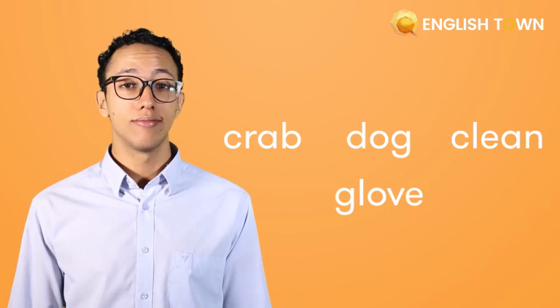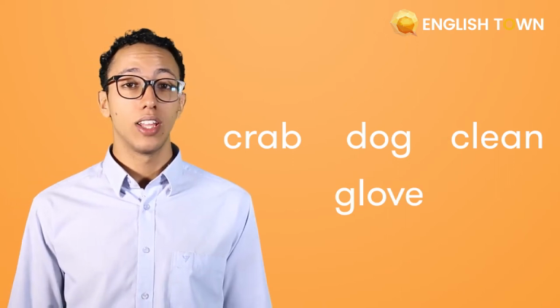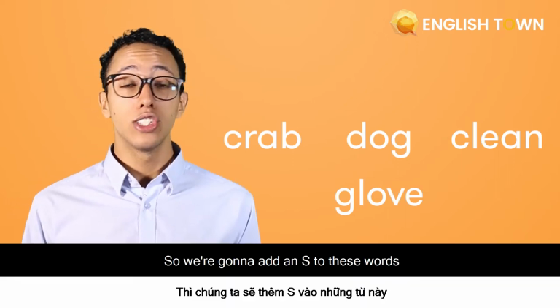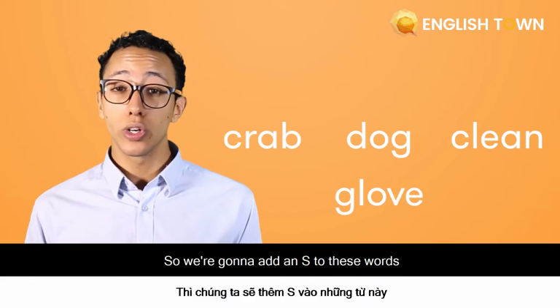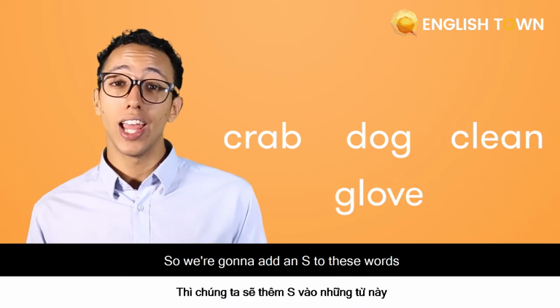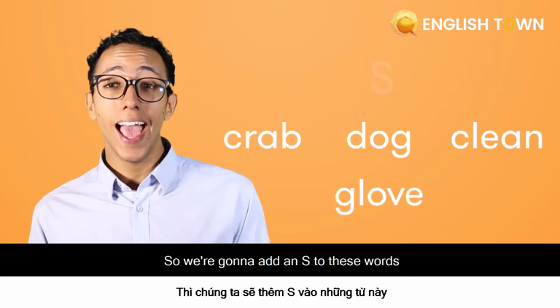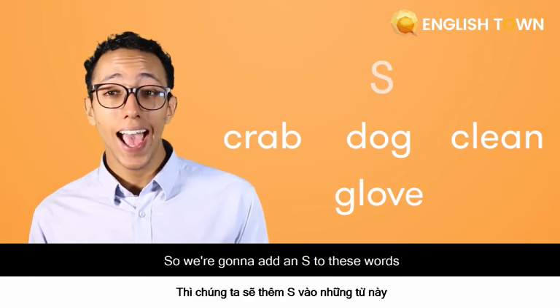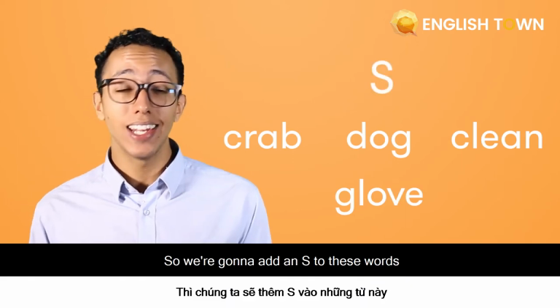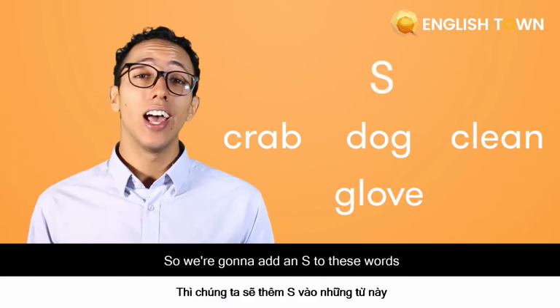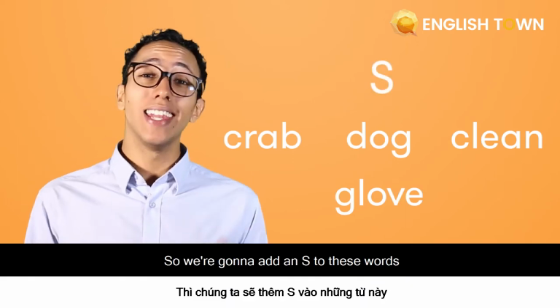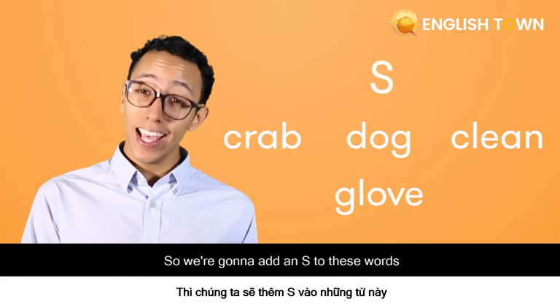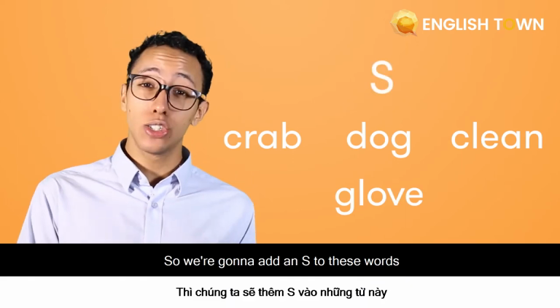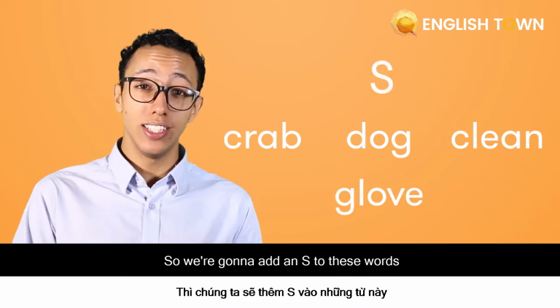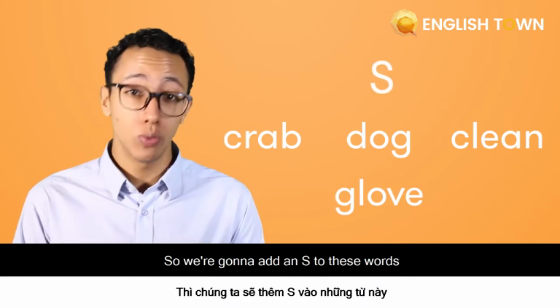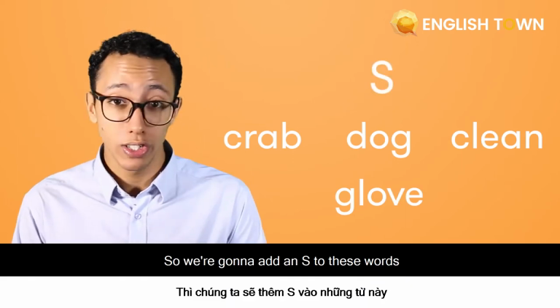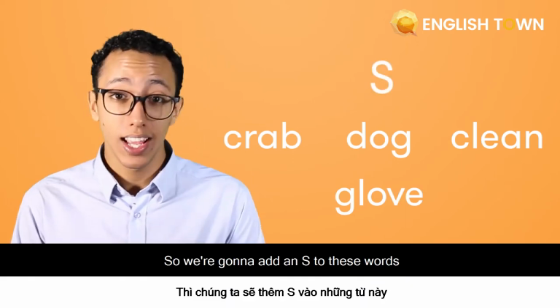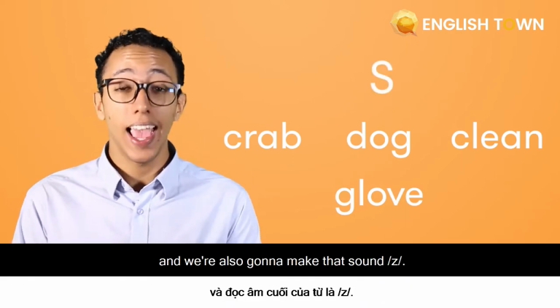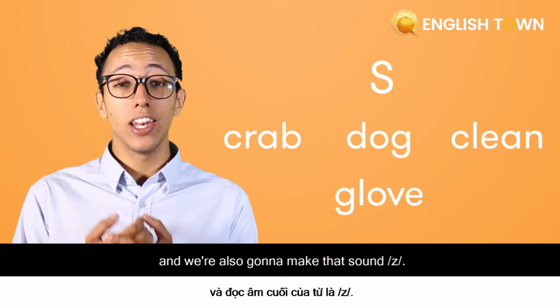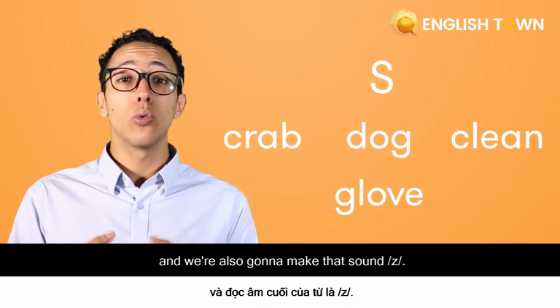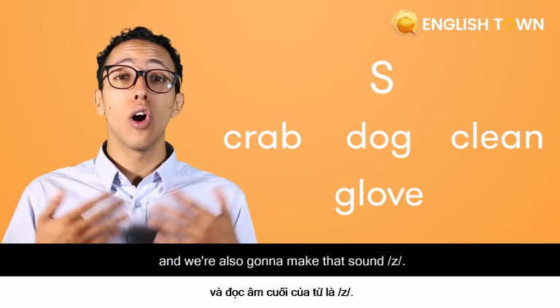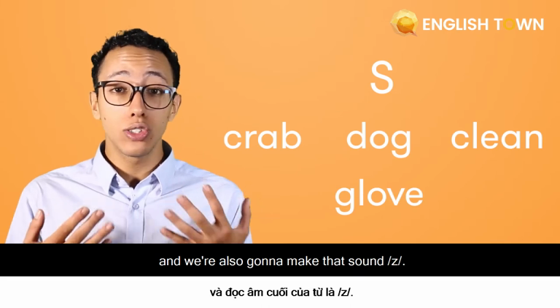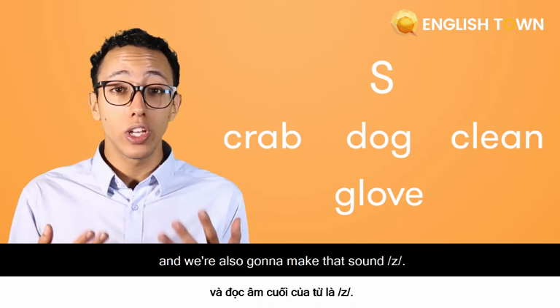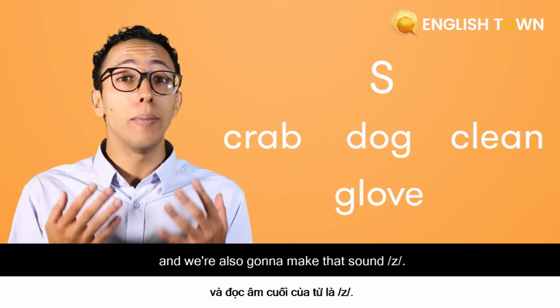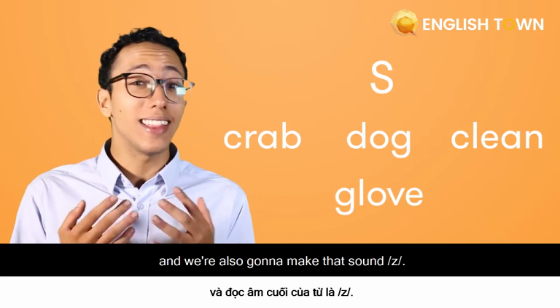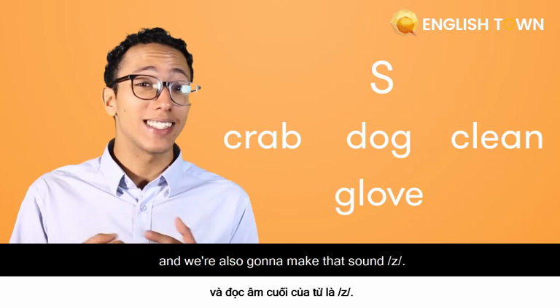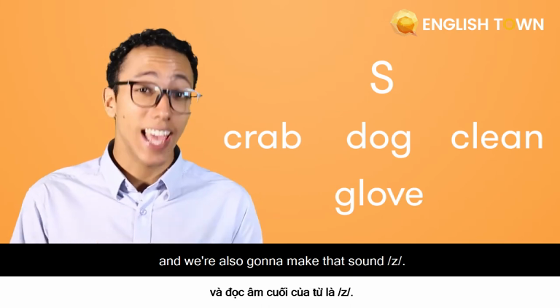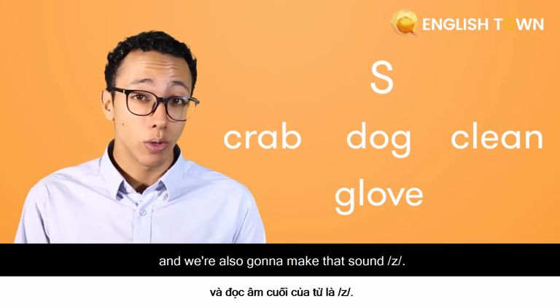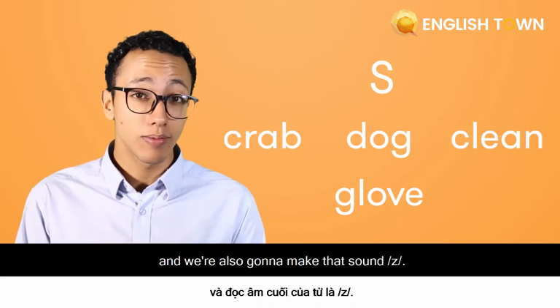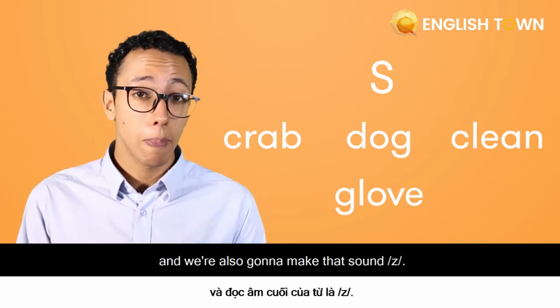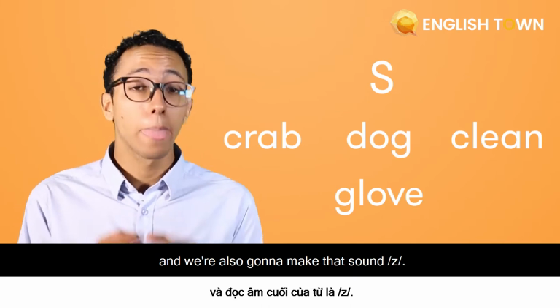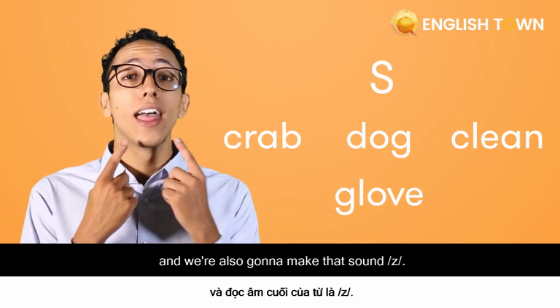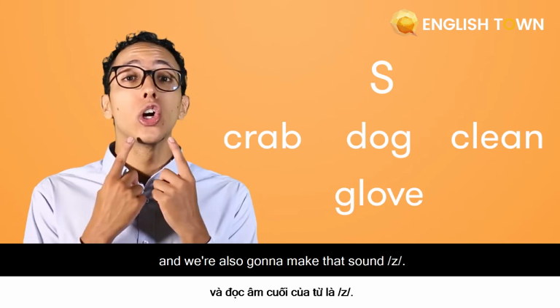So we're going to add an S to these words and make that /z/ sound. For example, 'crab' becomes 'crabs'.